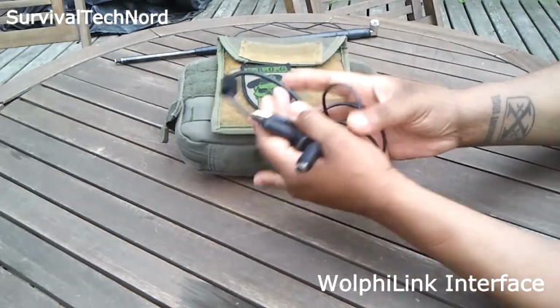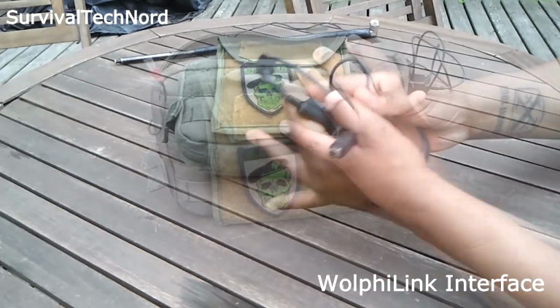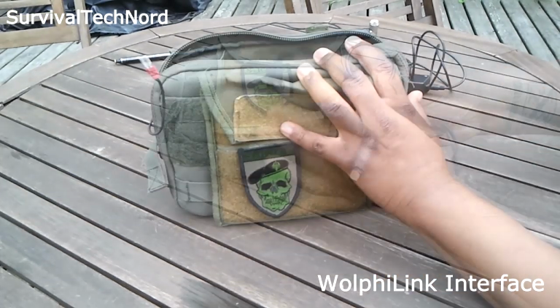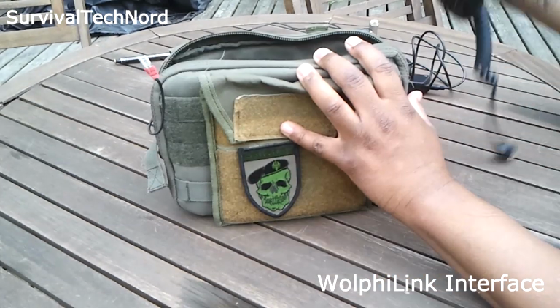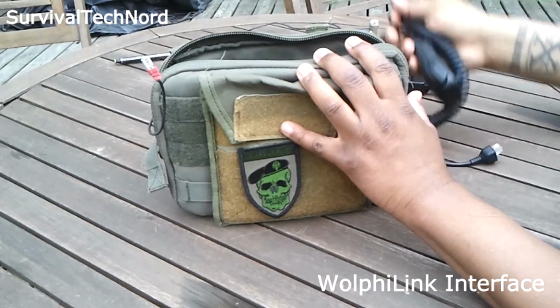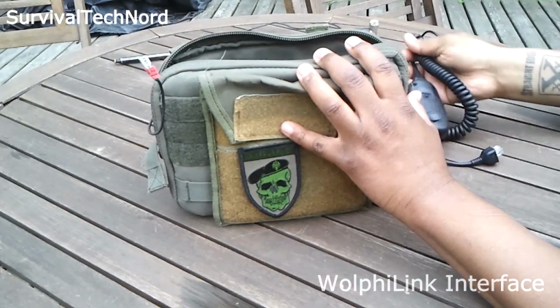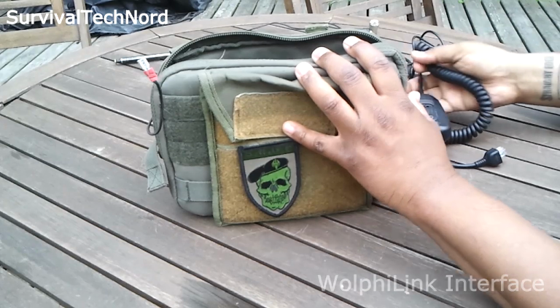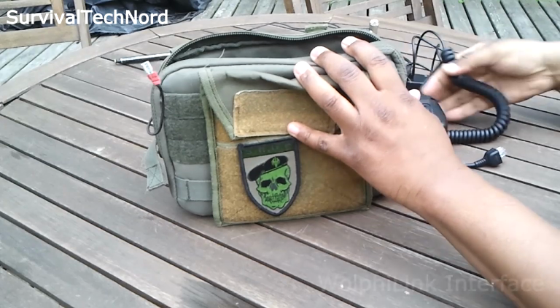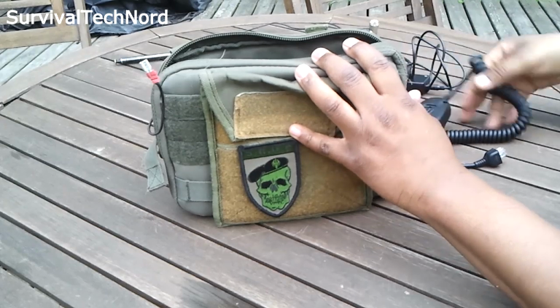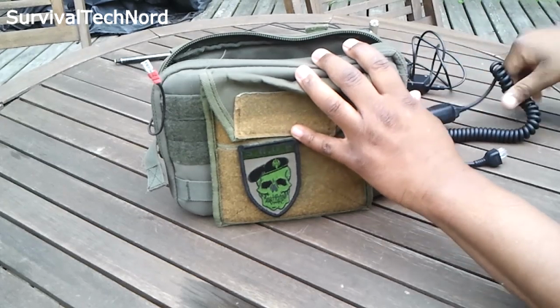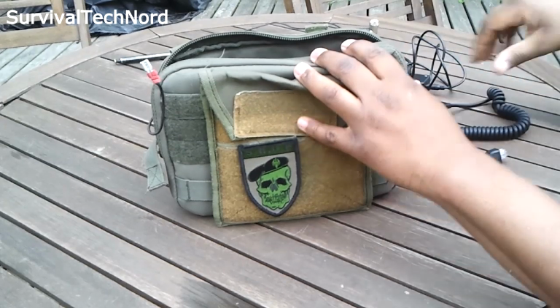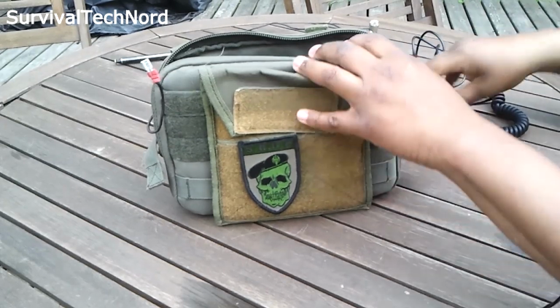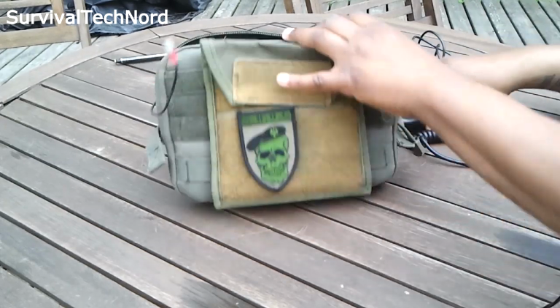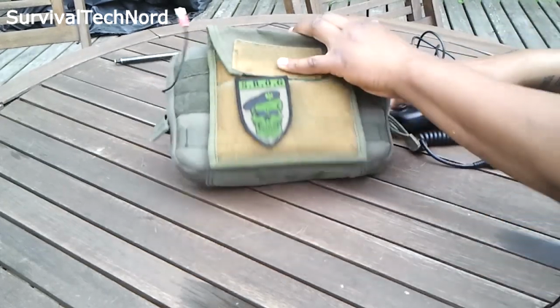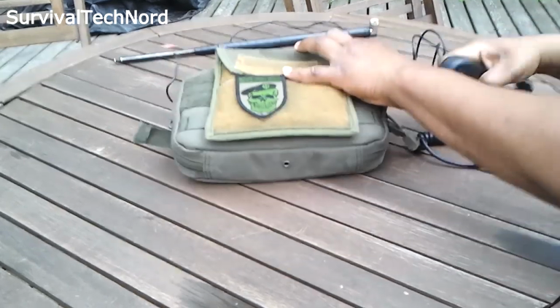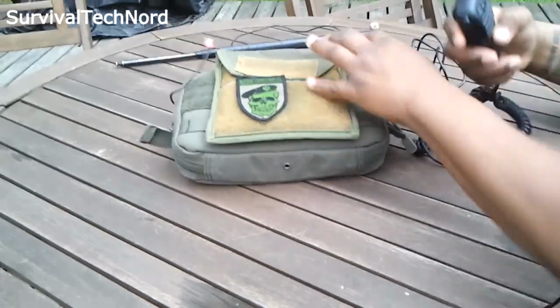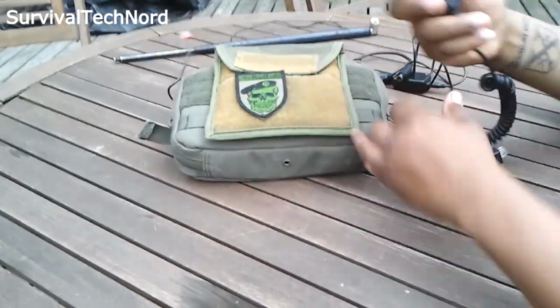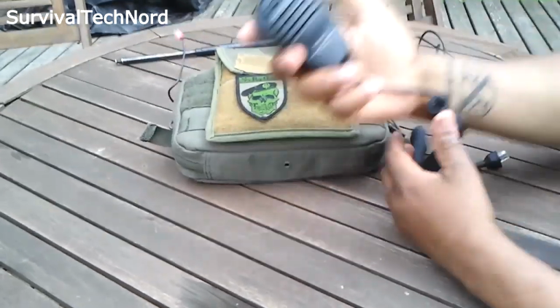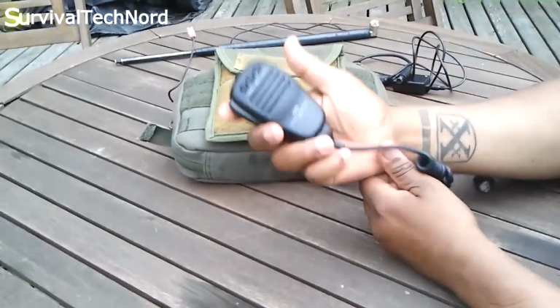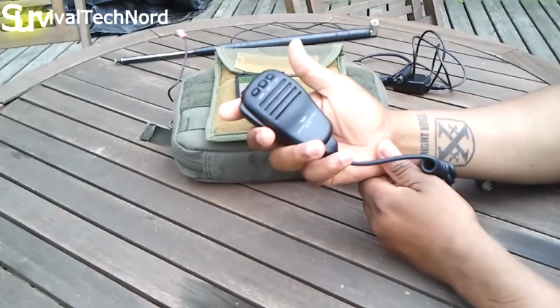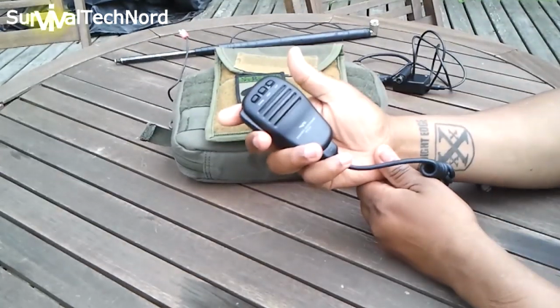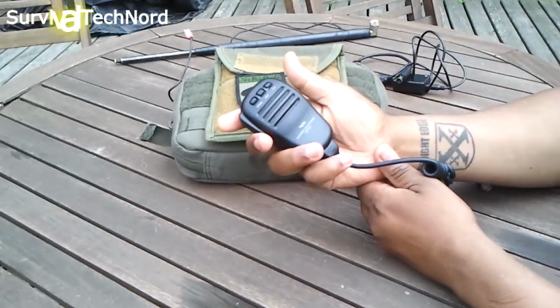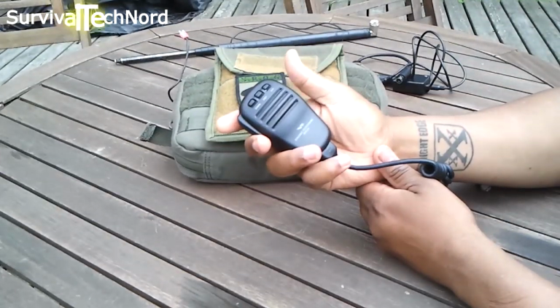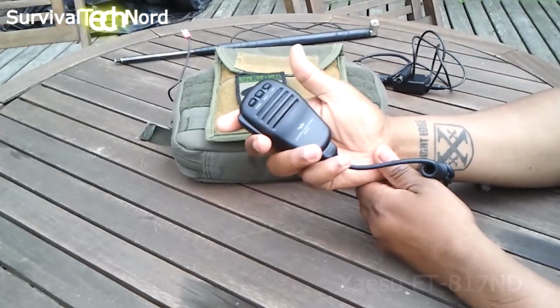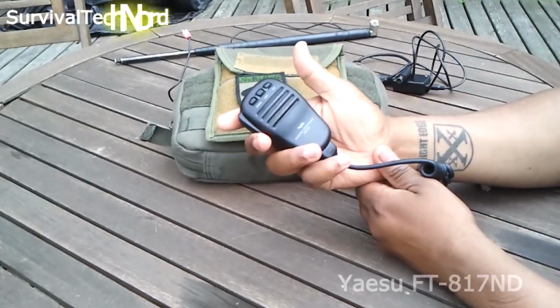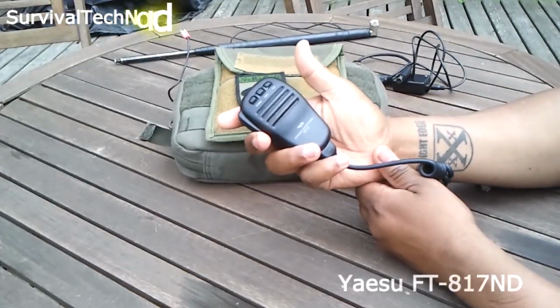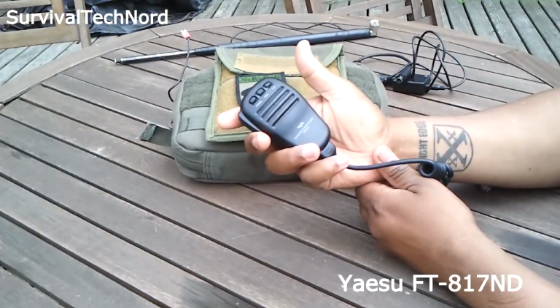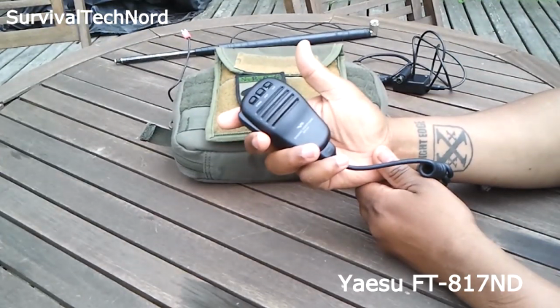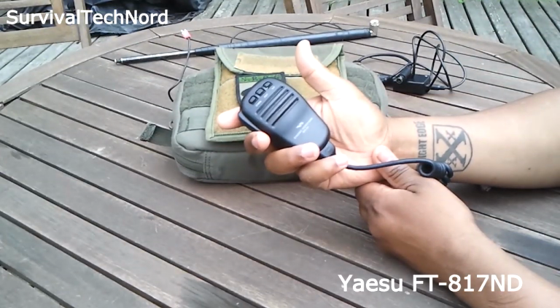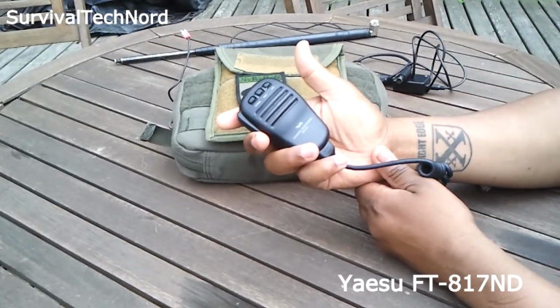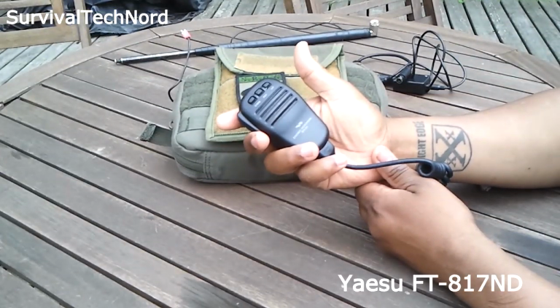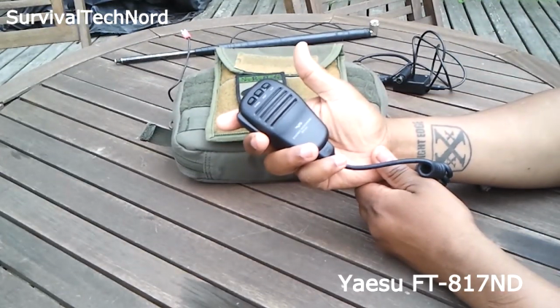Of course, we have a microphone, just in case we're going to start doing voice comms.